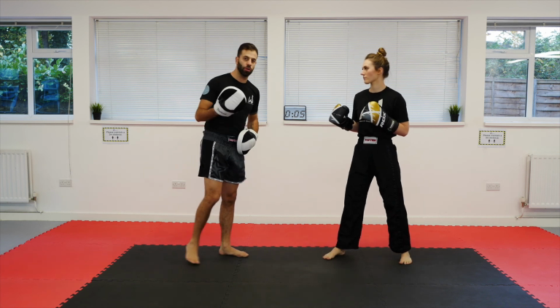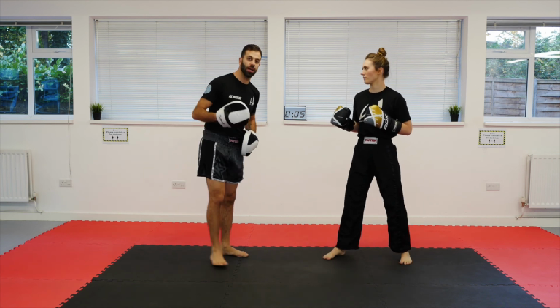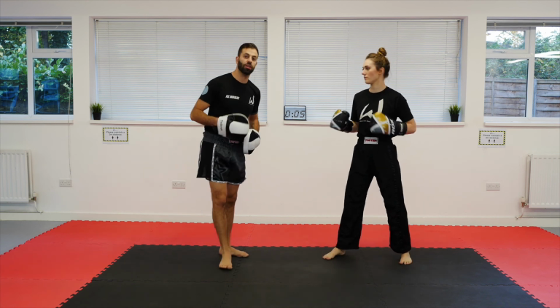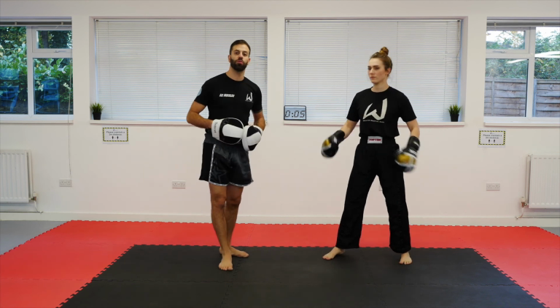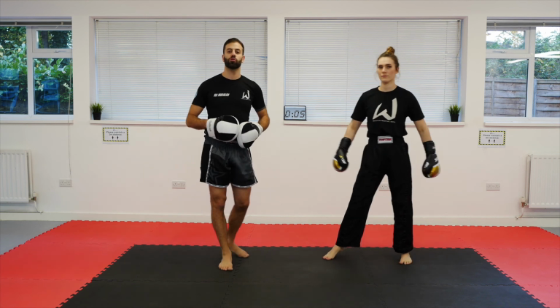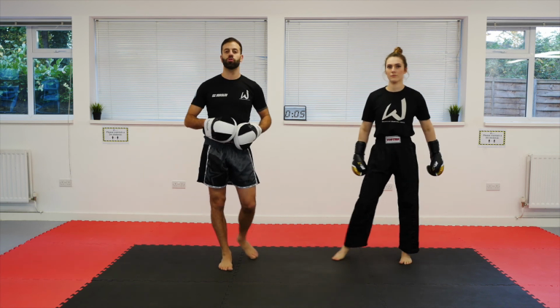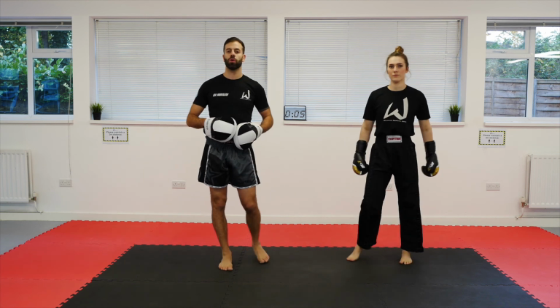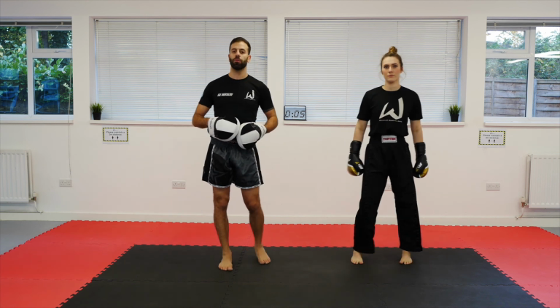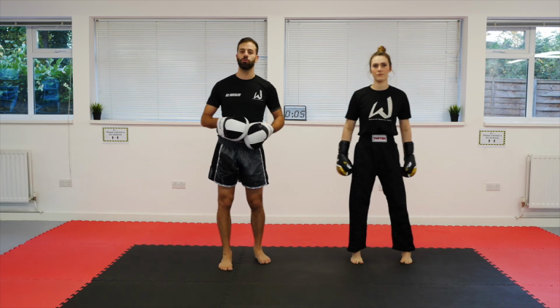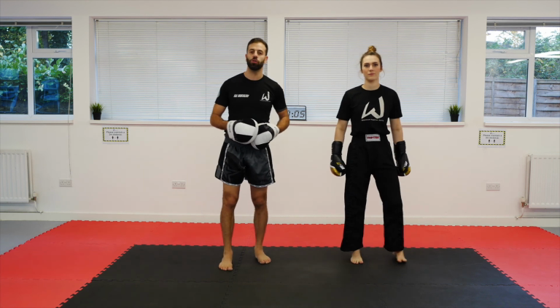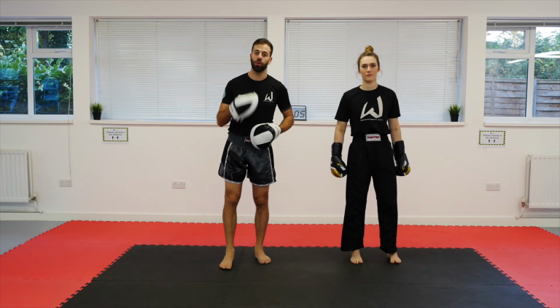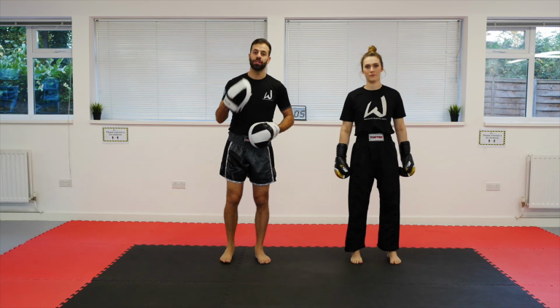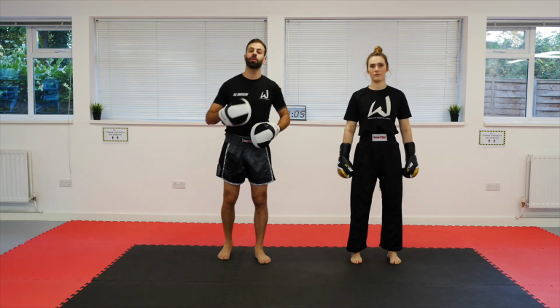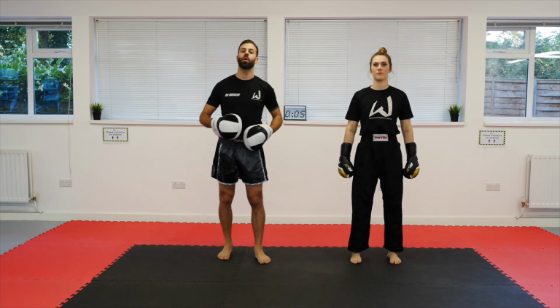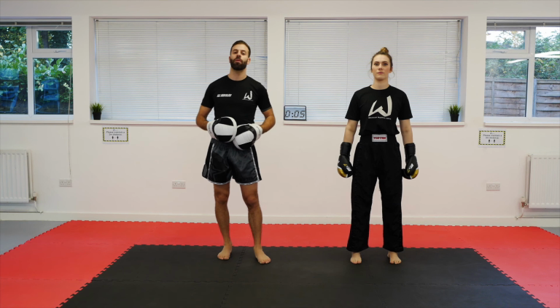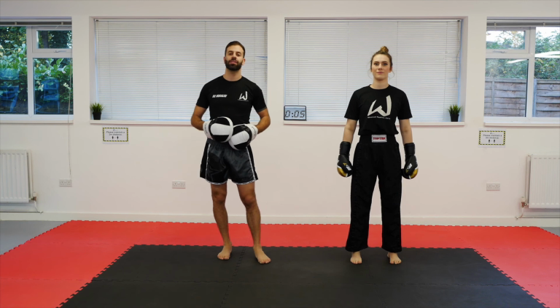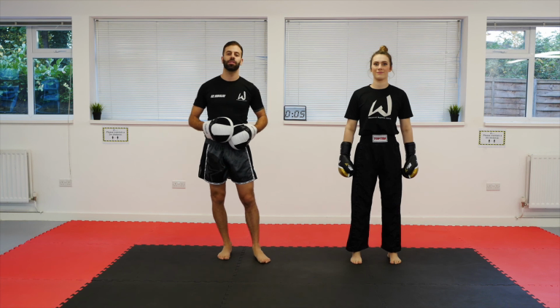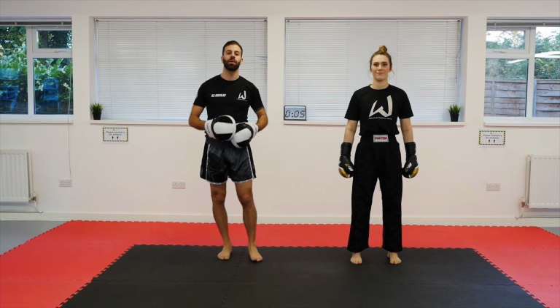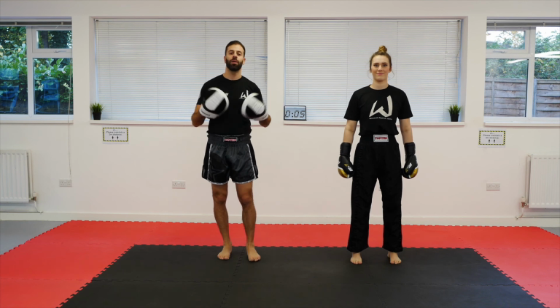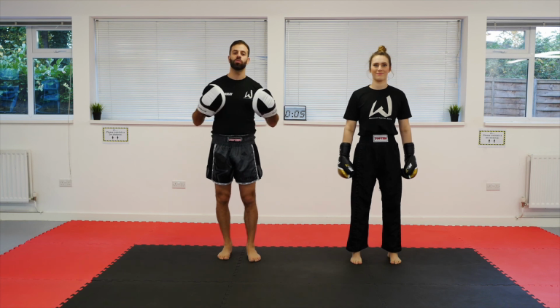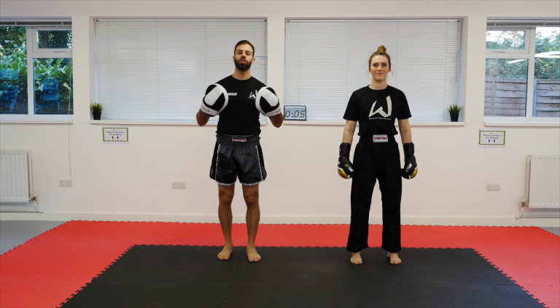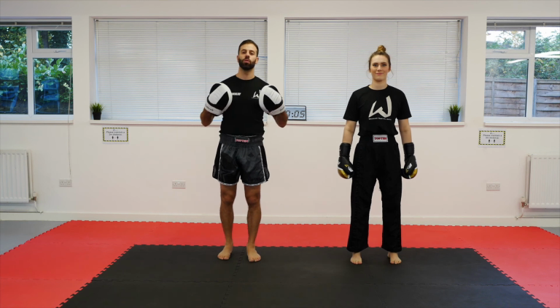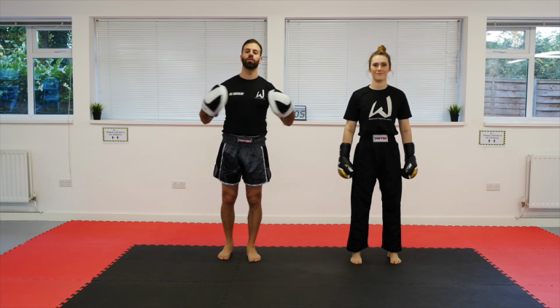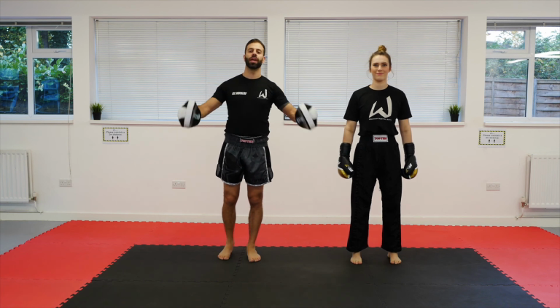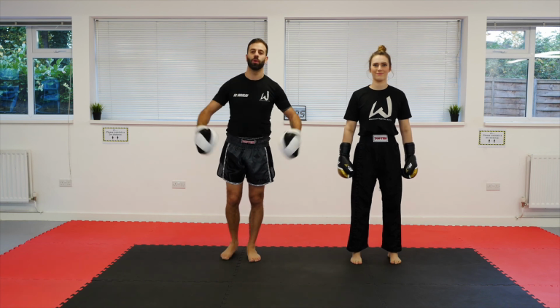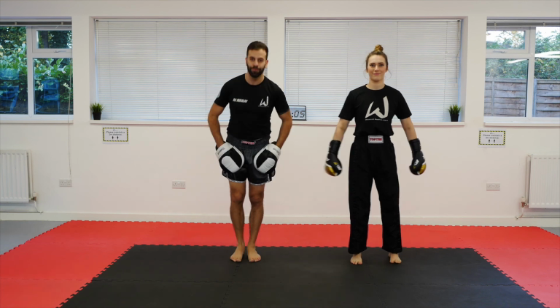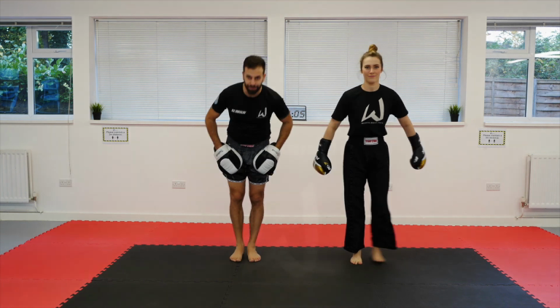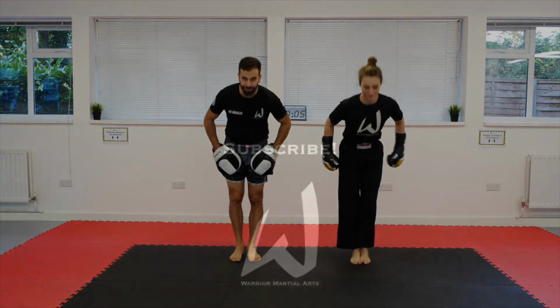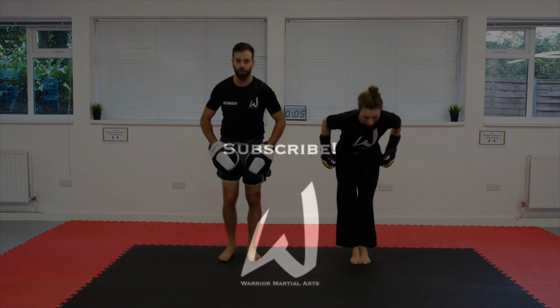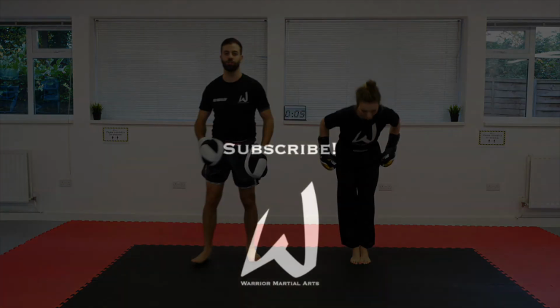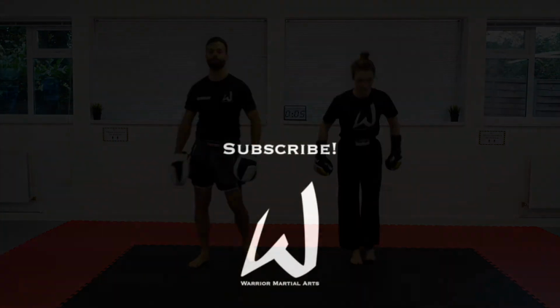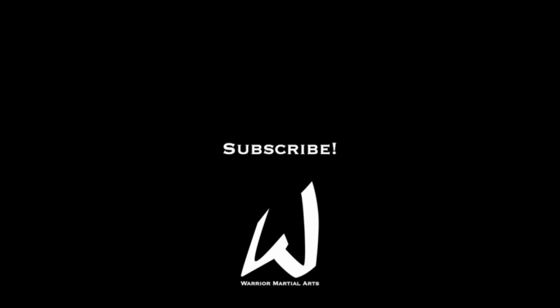I hope those drills were helpful to you. Take them away, practice them, and we'll see you on the next one.